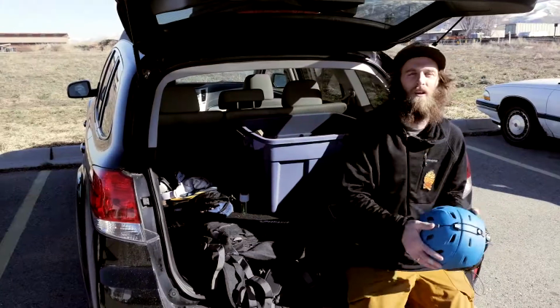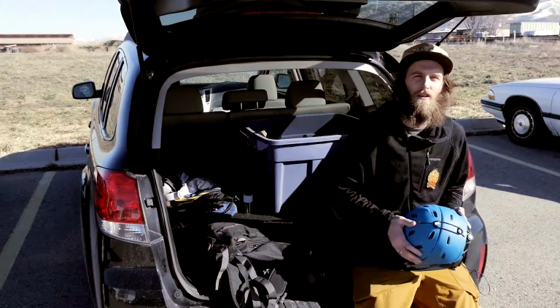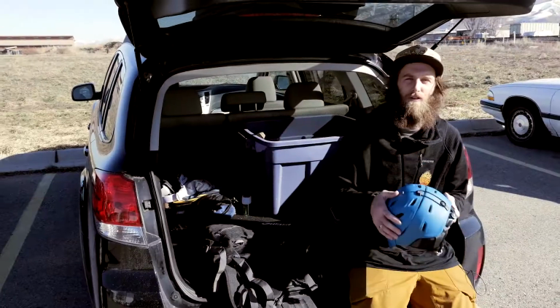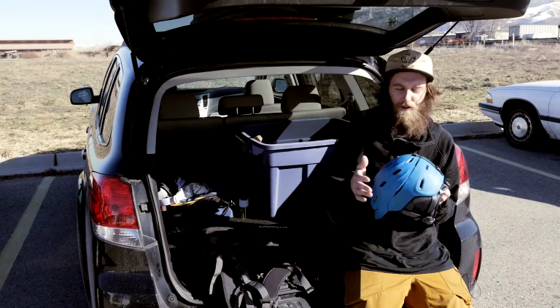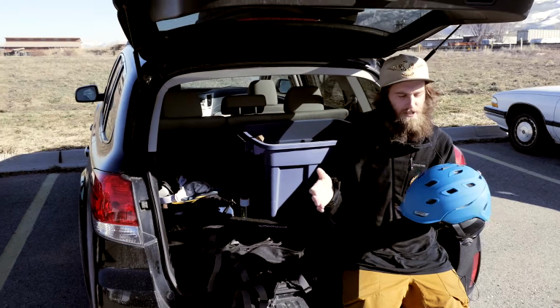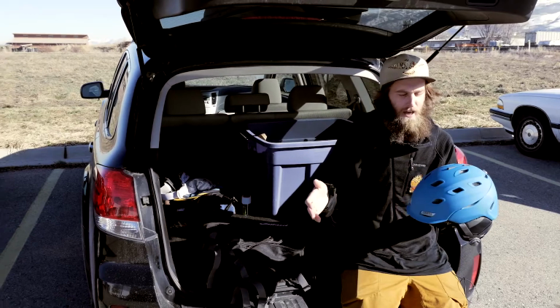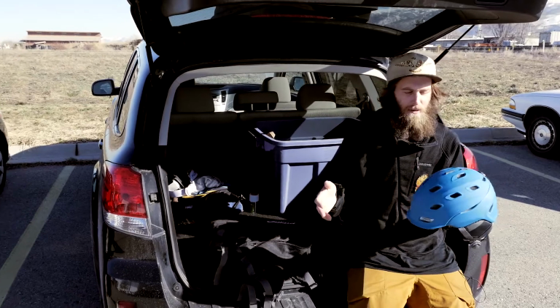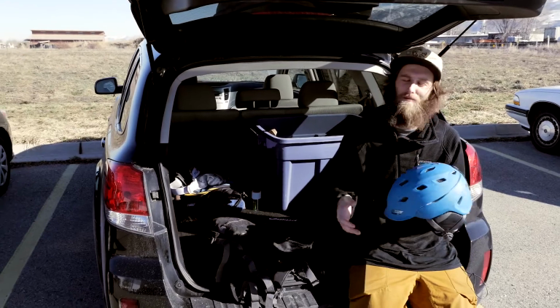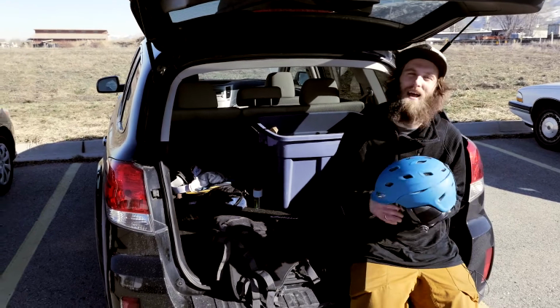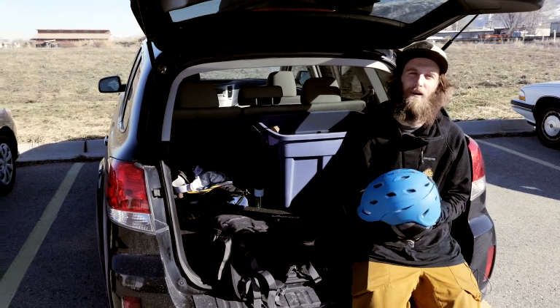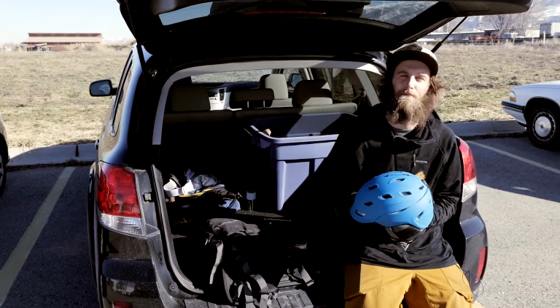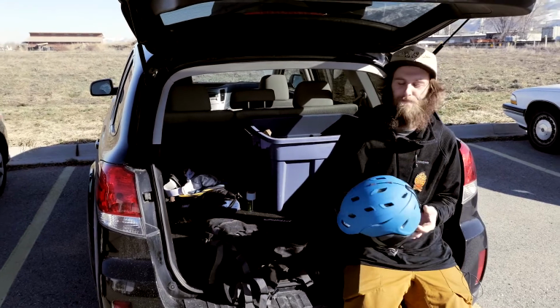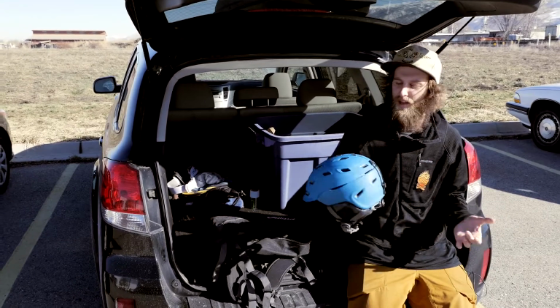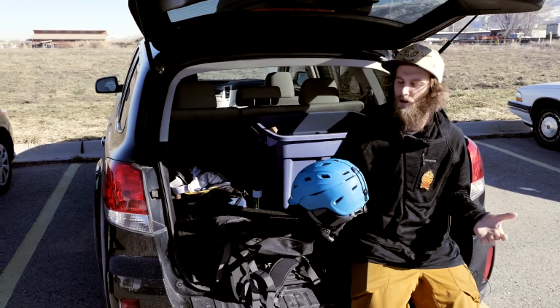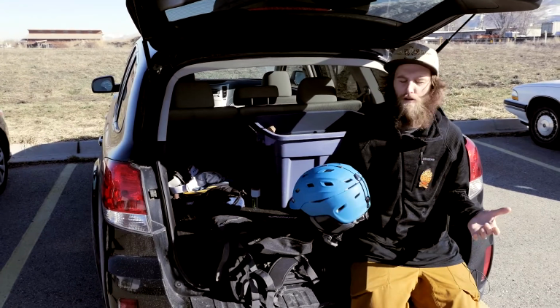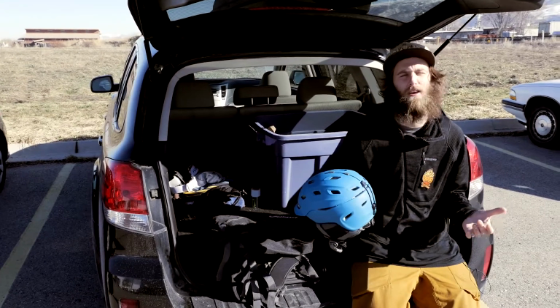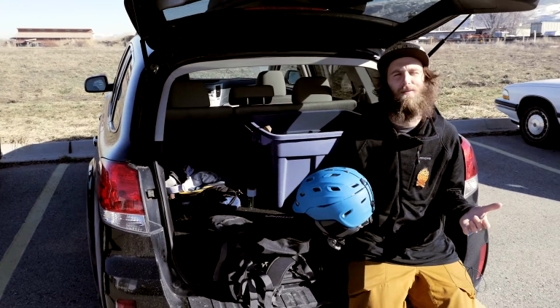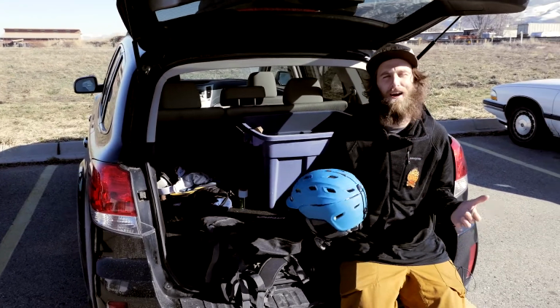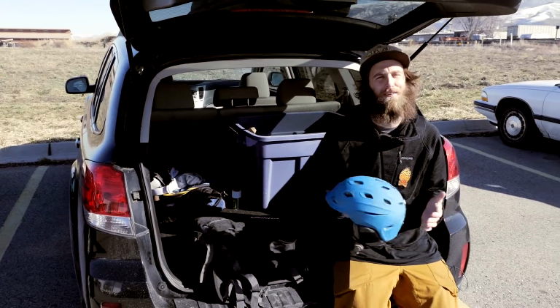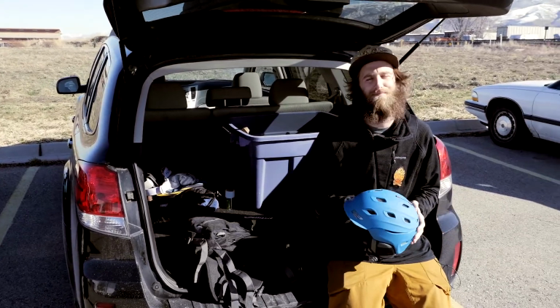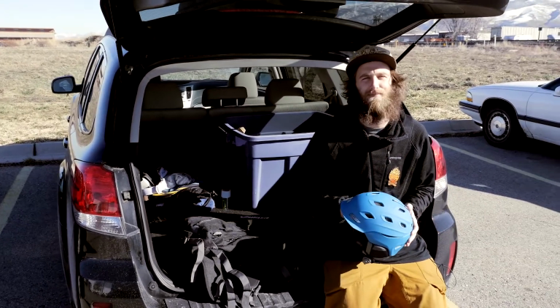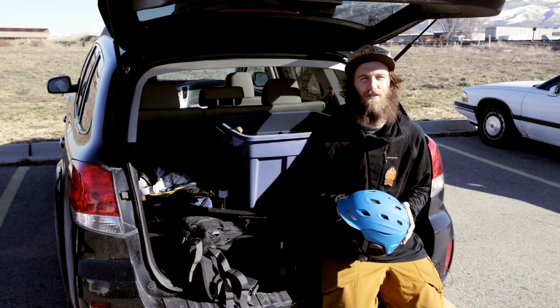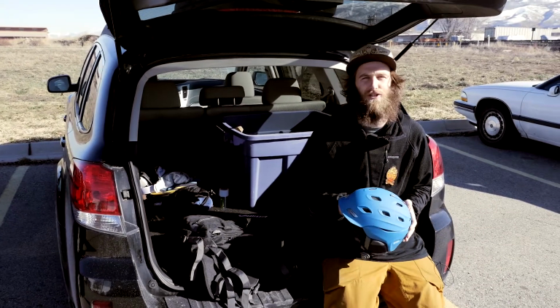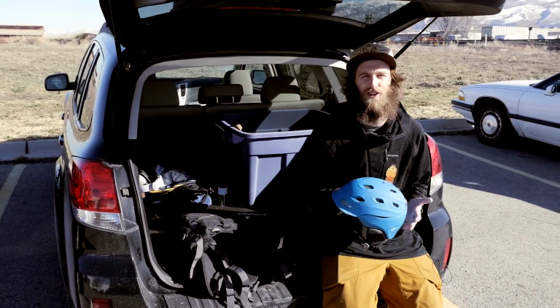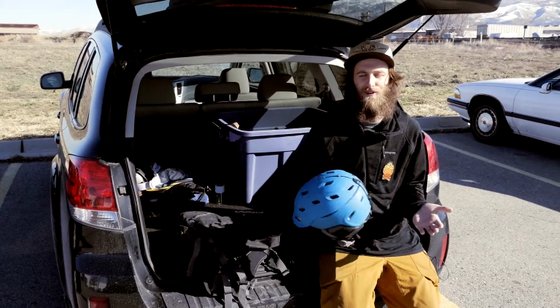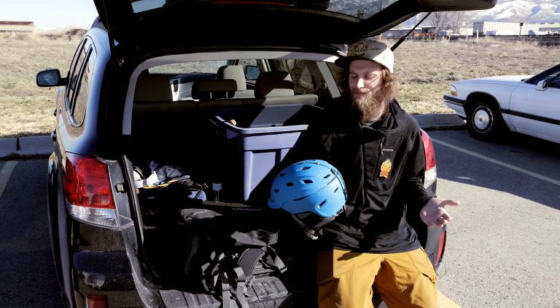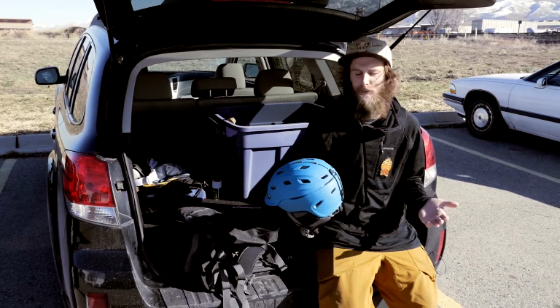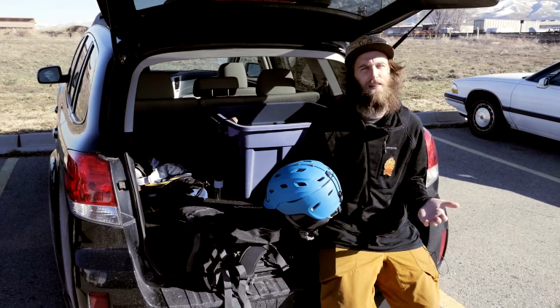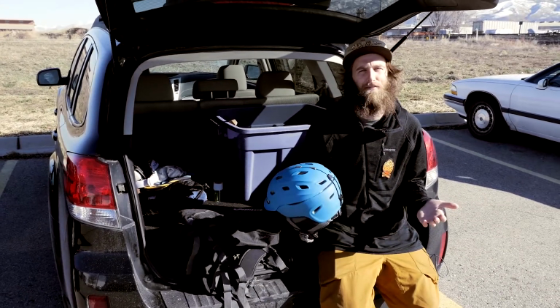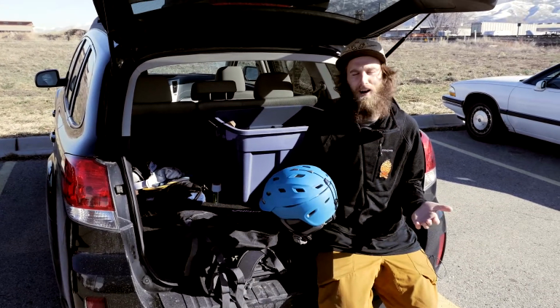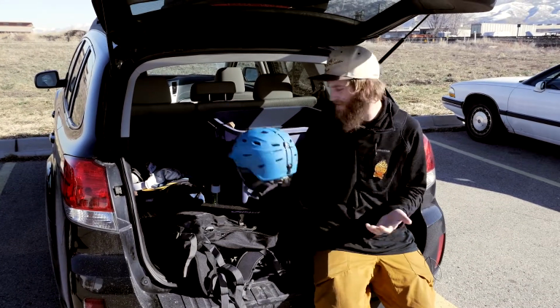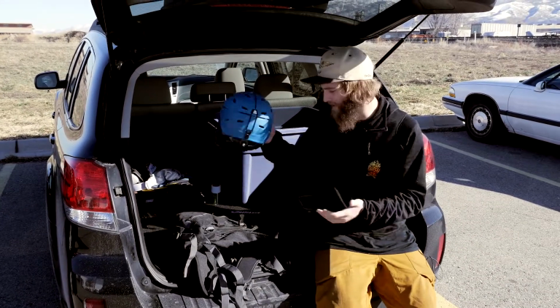The first item is my helmet. Never go skiing without it, neither should you. It might save your life someday.